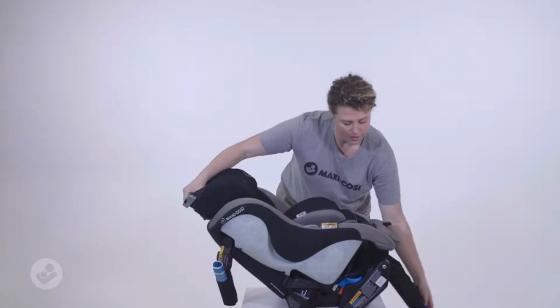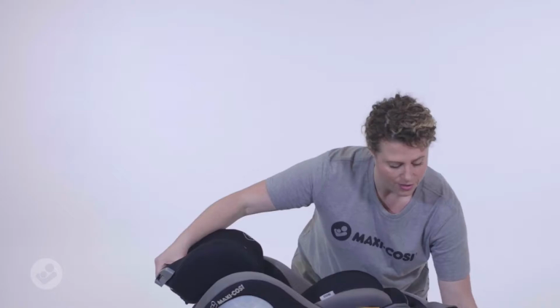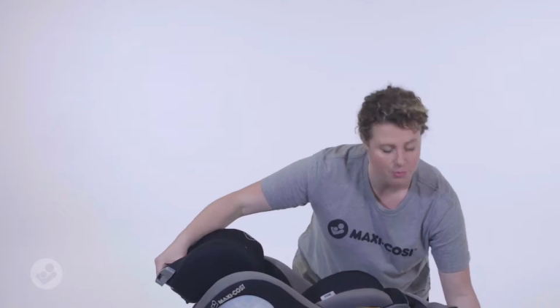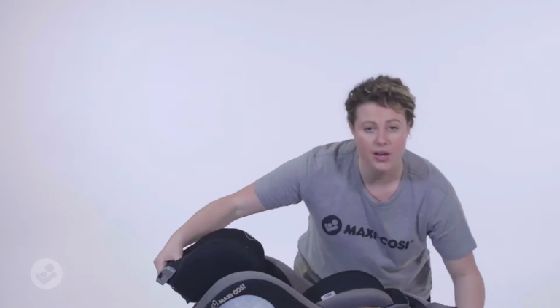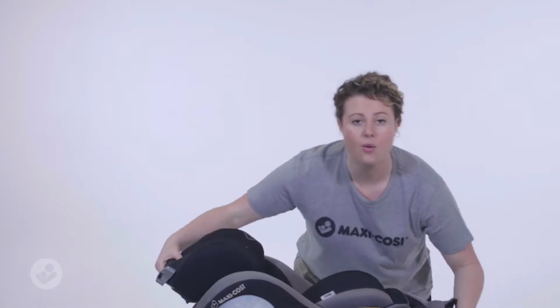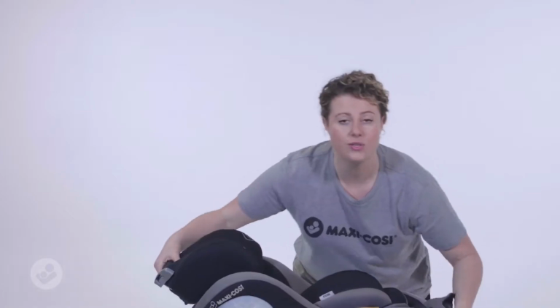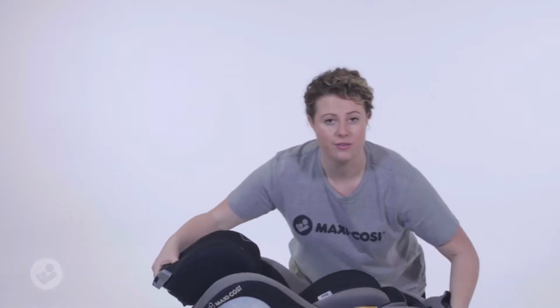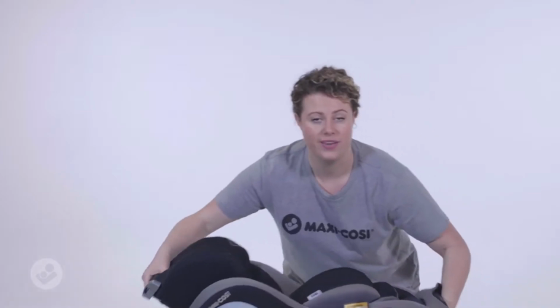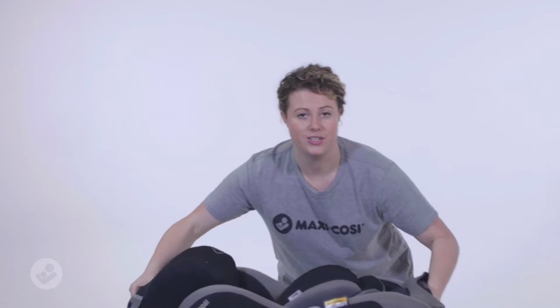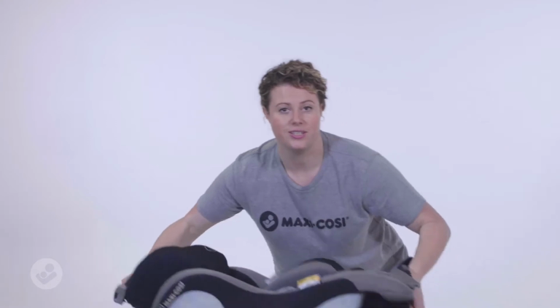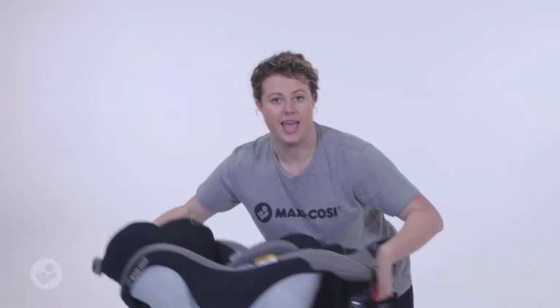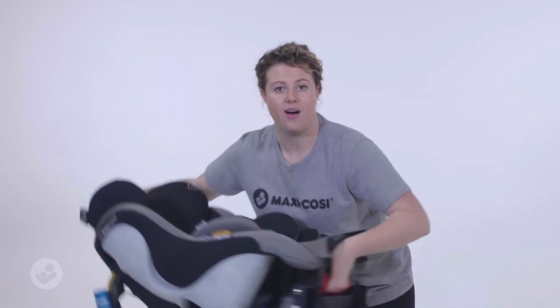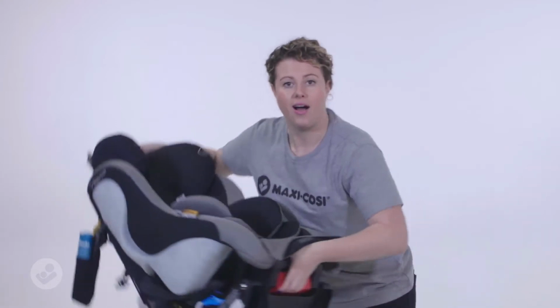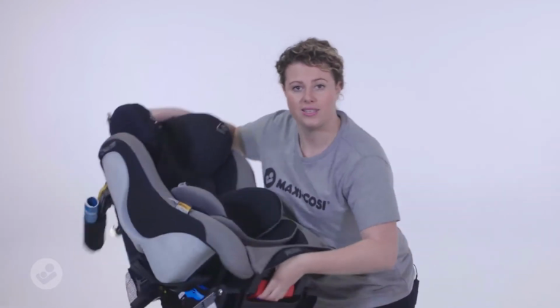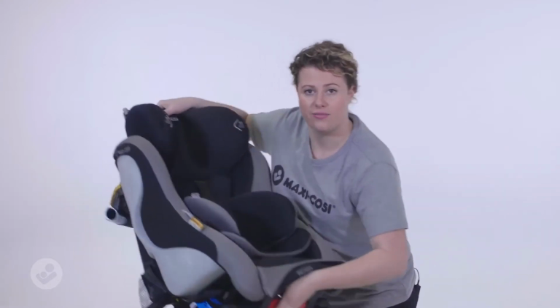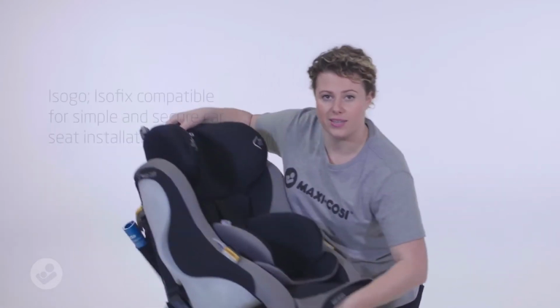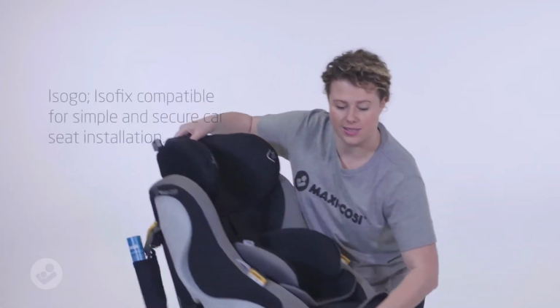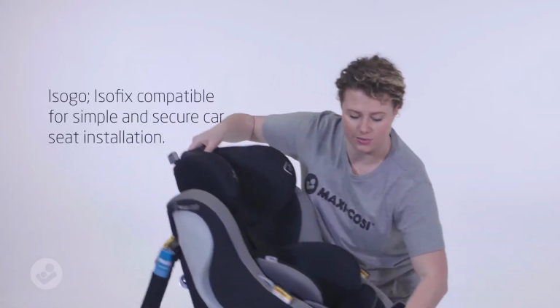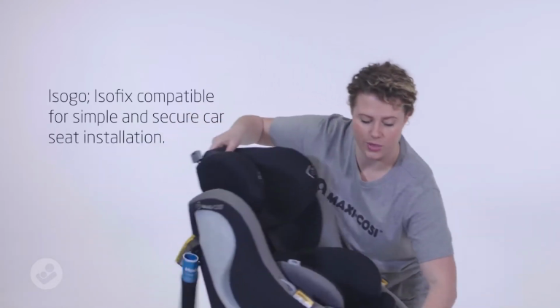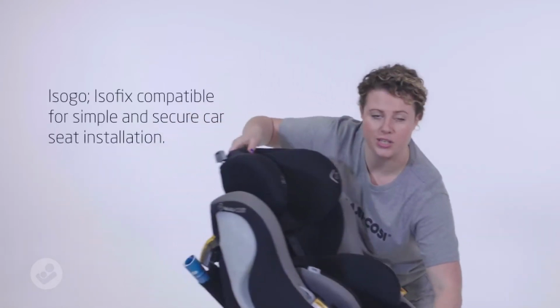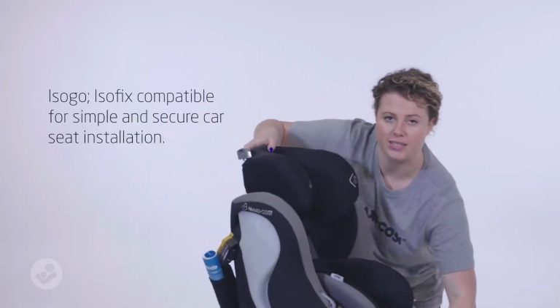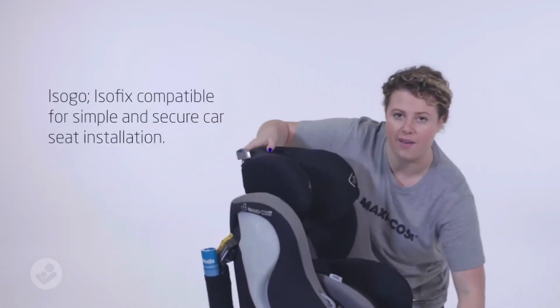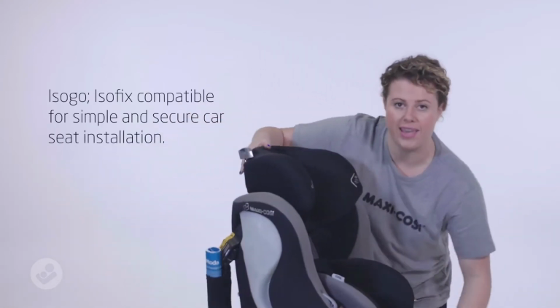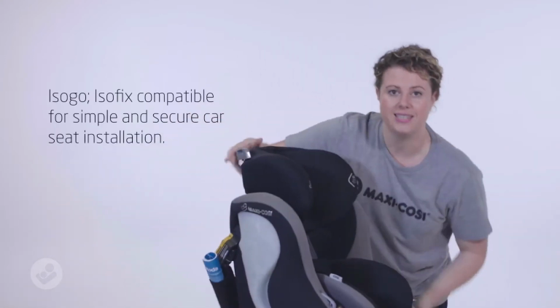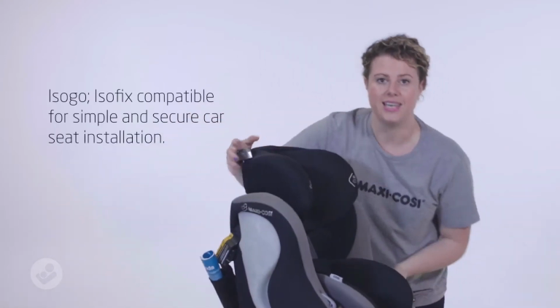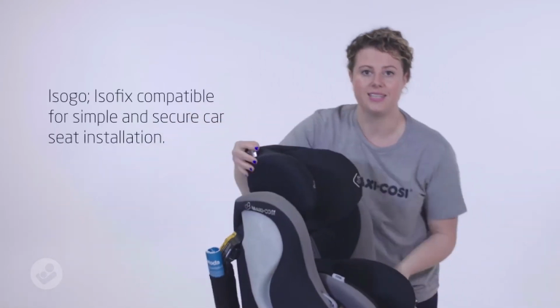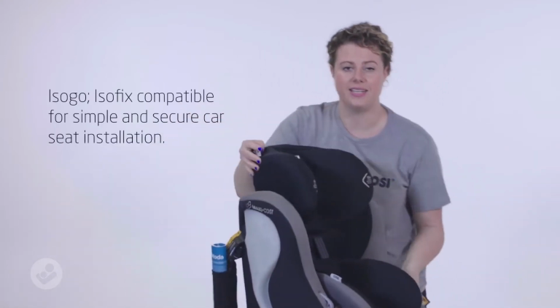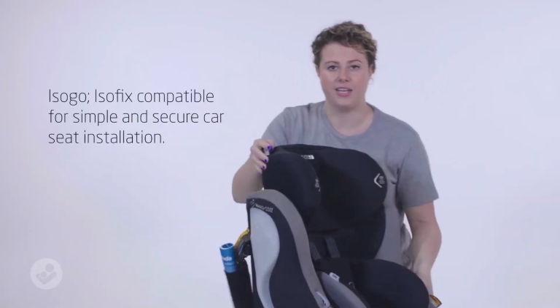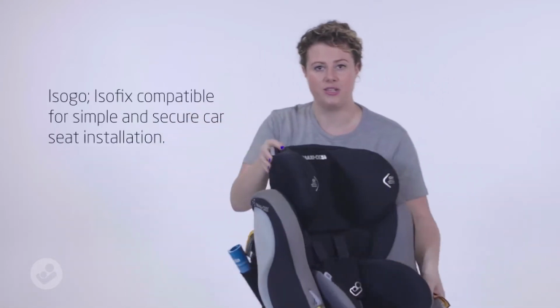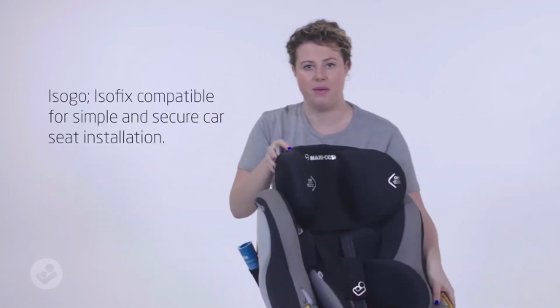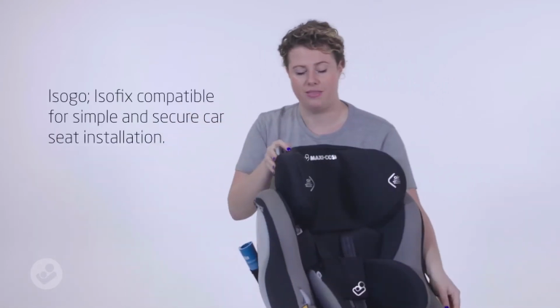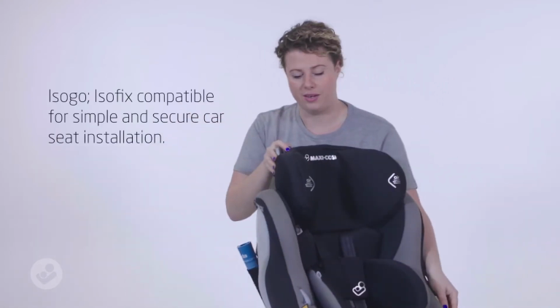The motor also features our ISOFIX, which is our easy installation method.